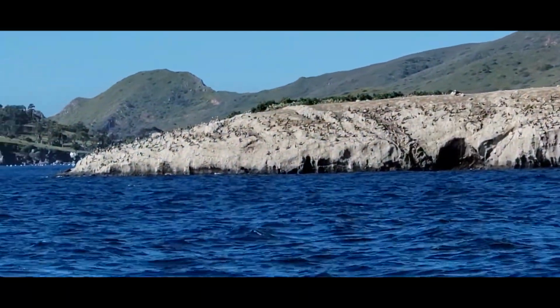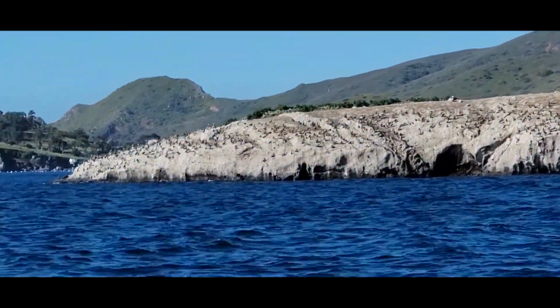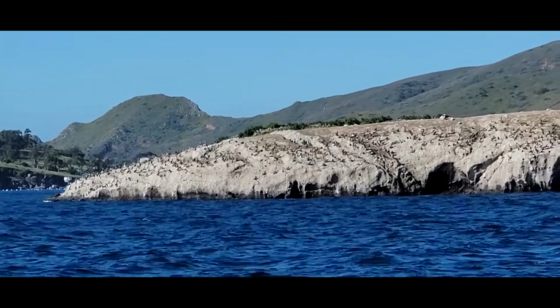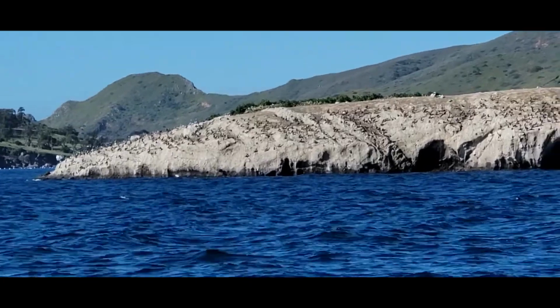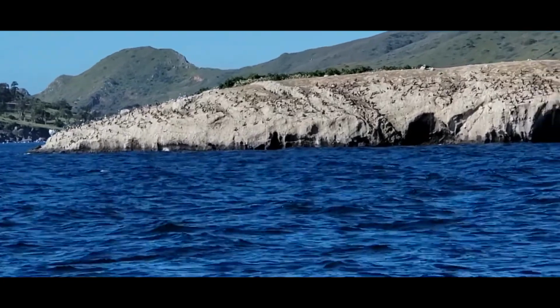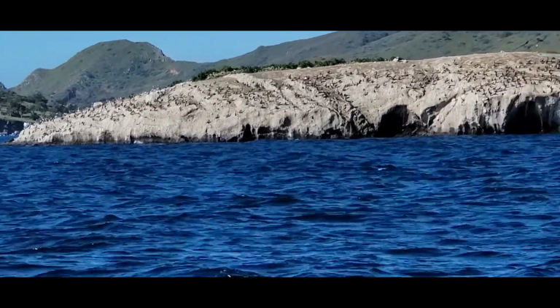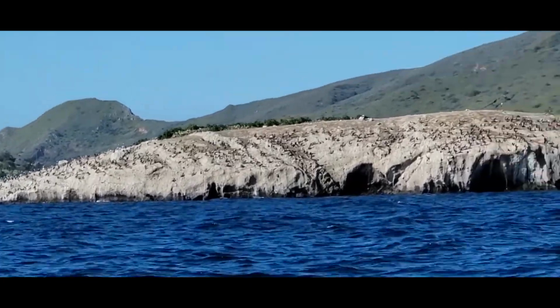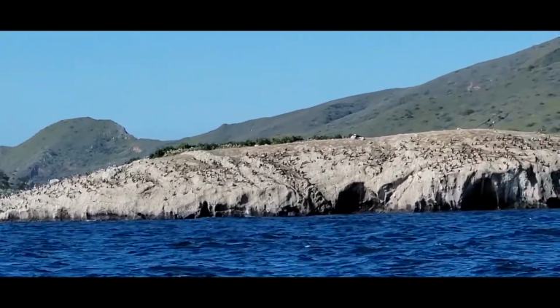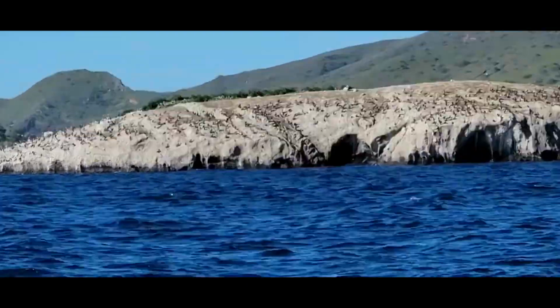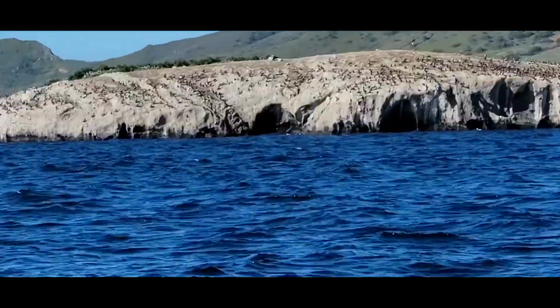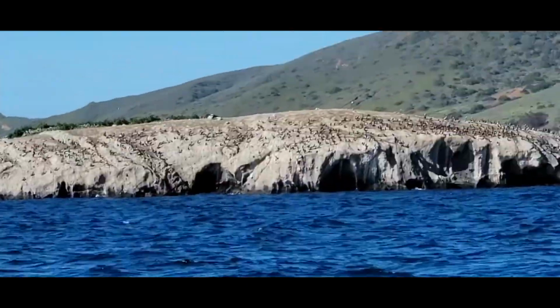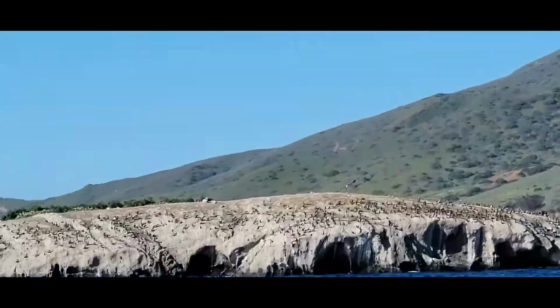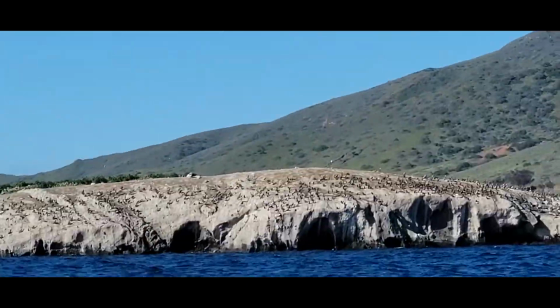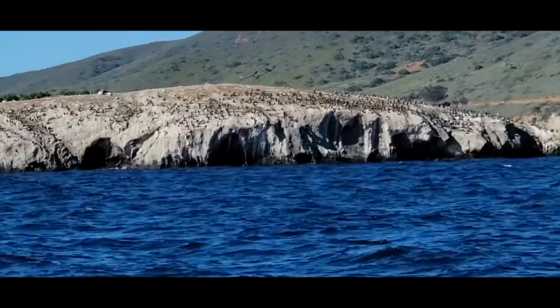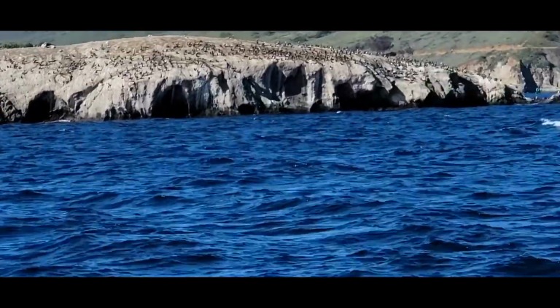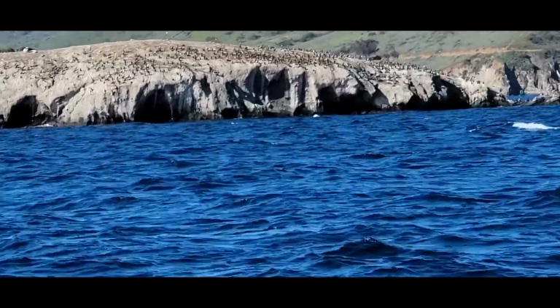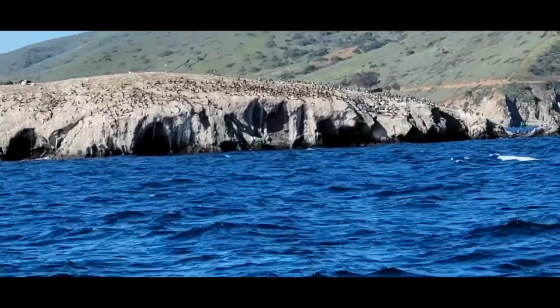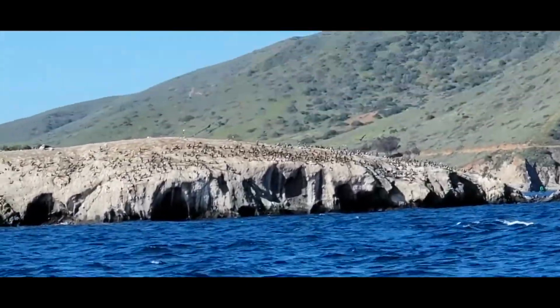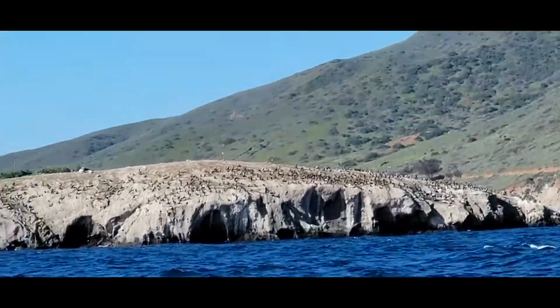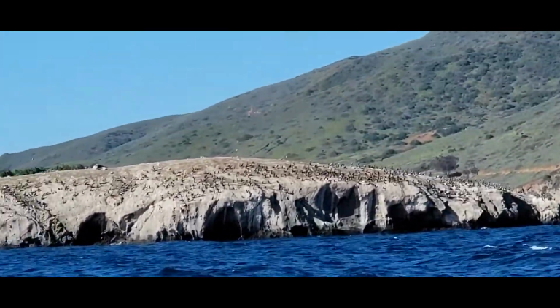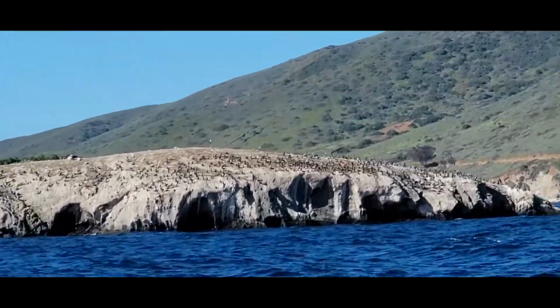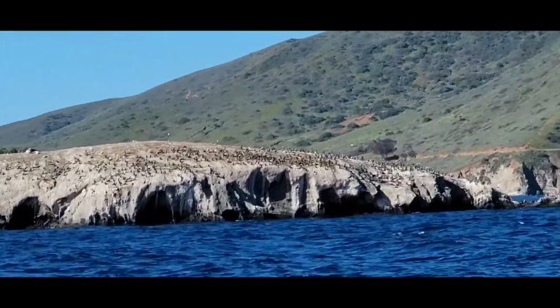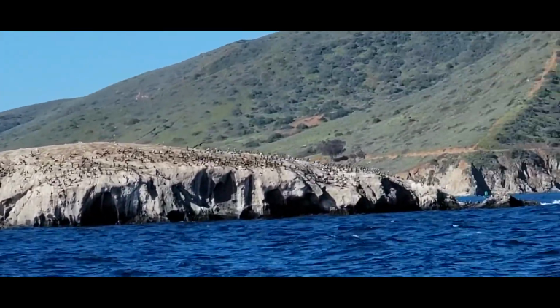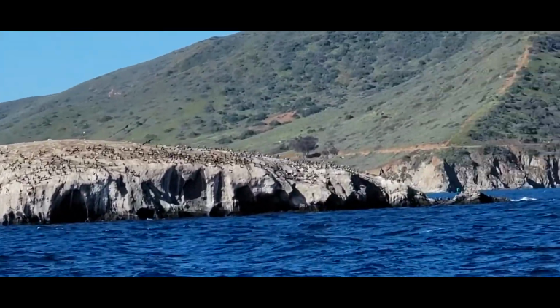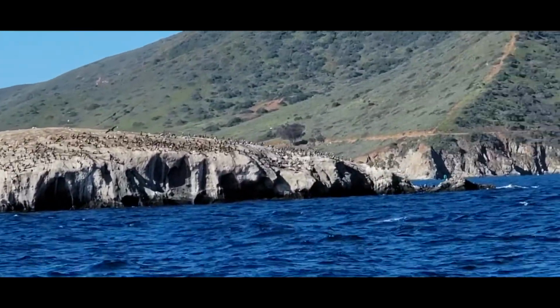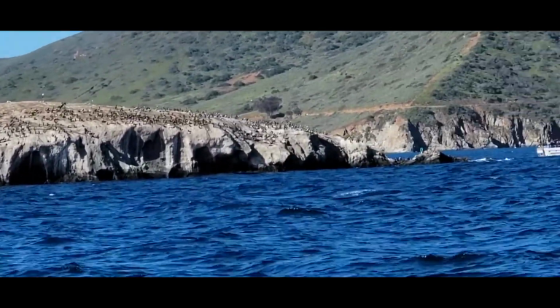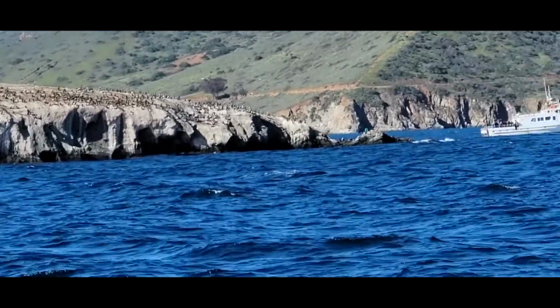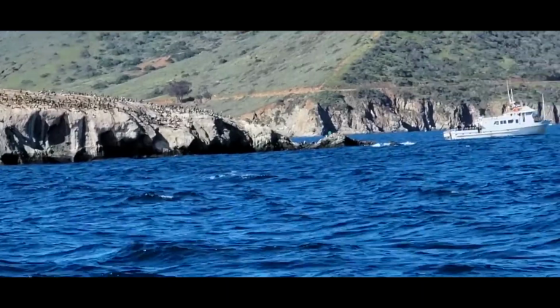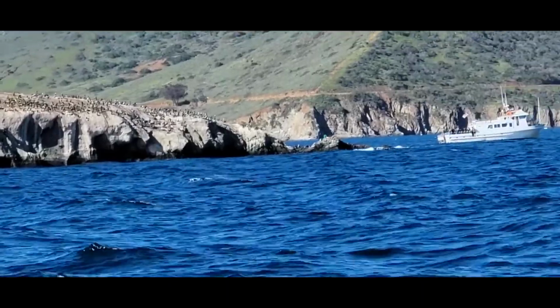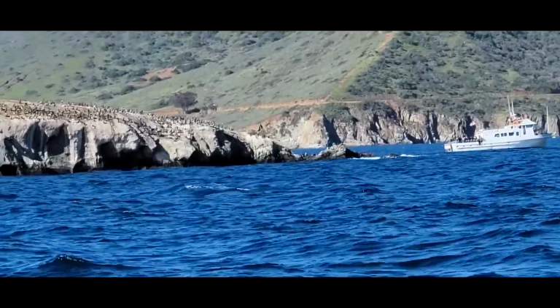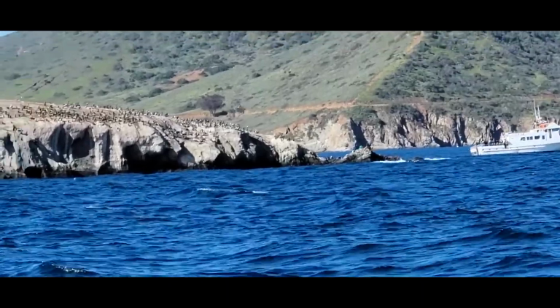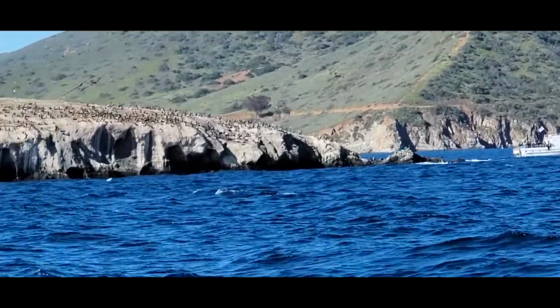I'm trying to hold this as steady as I can, but check out all of the birds on Bird Rock.